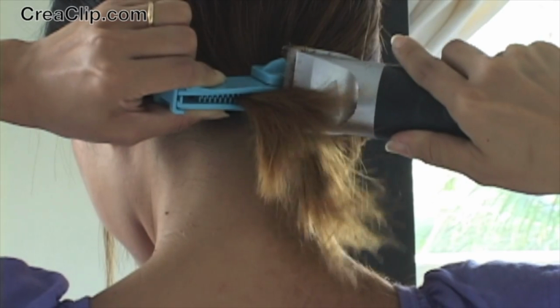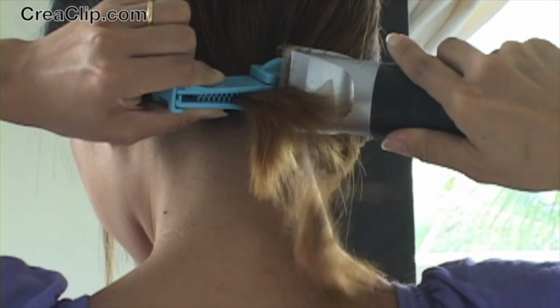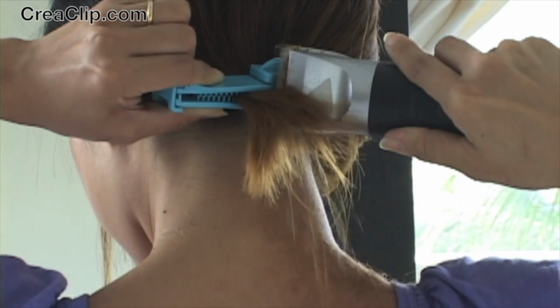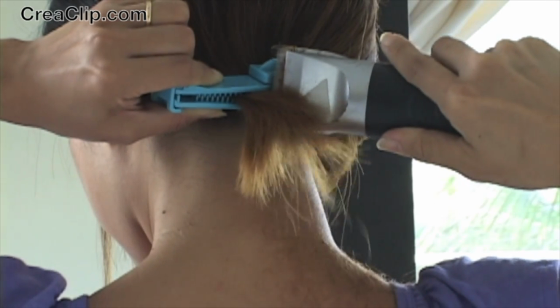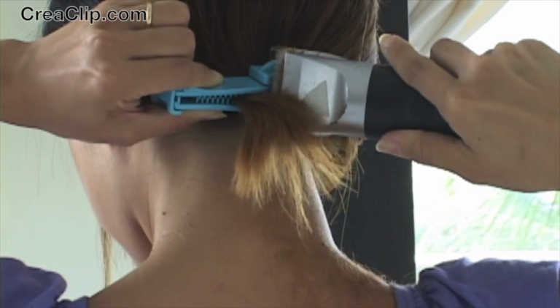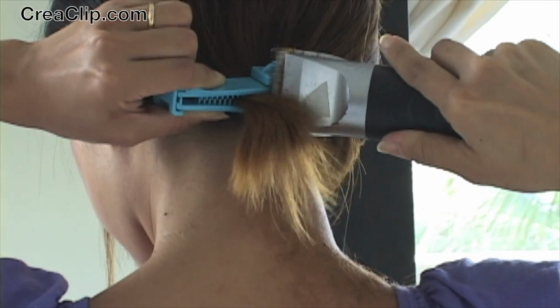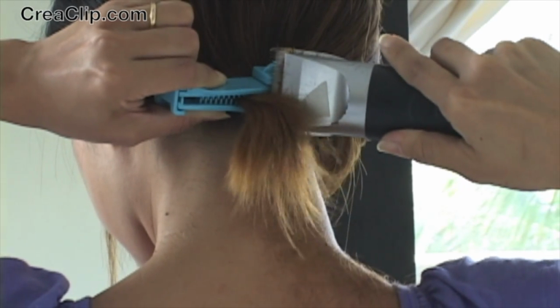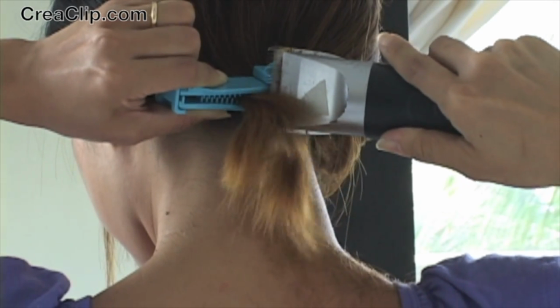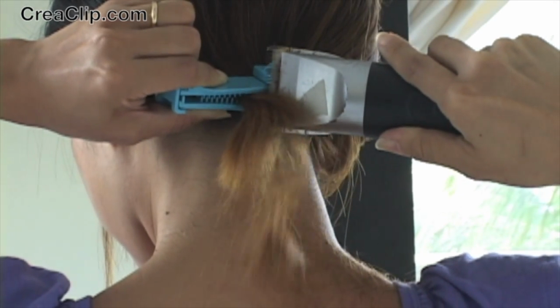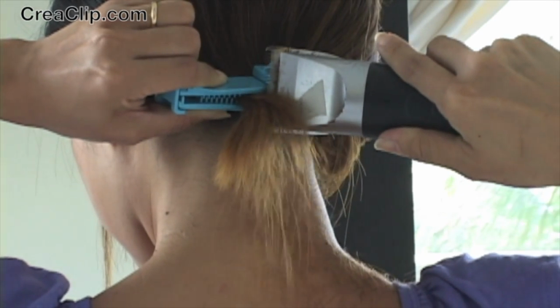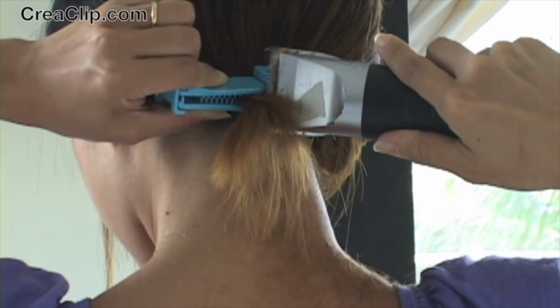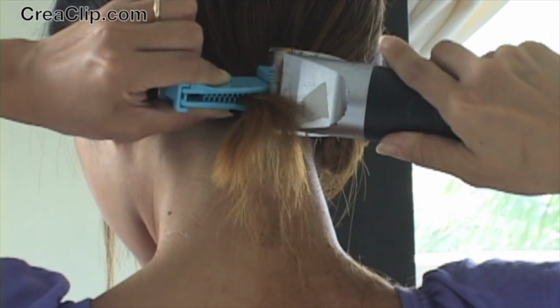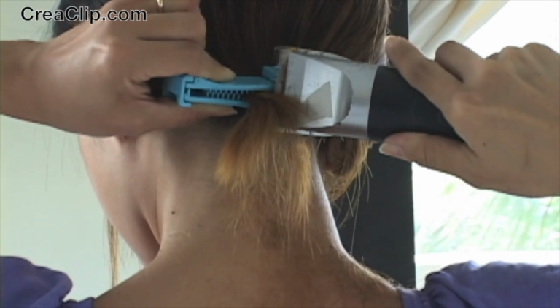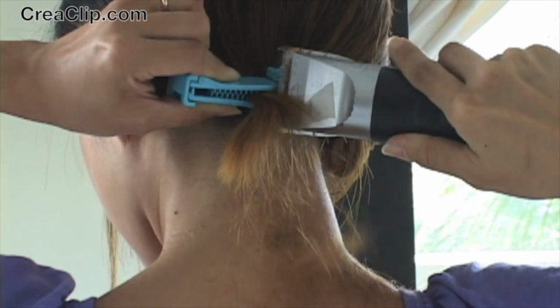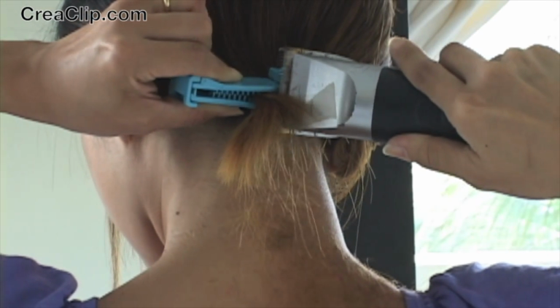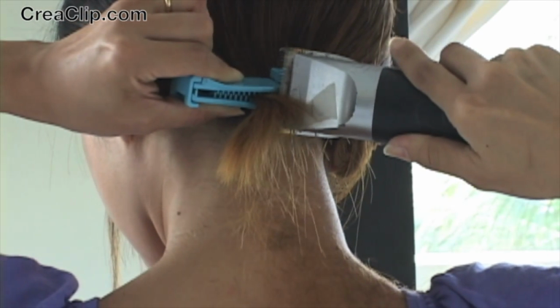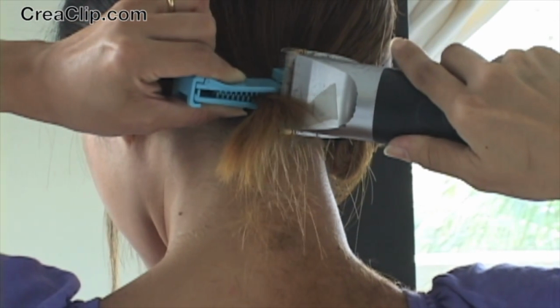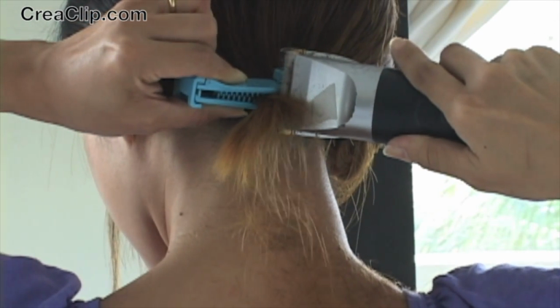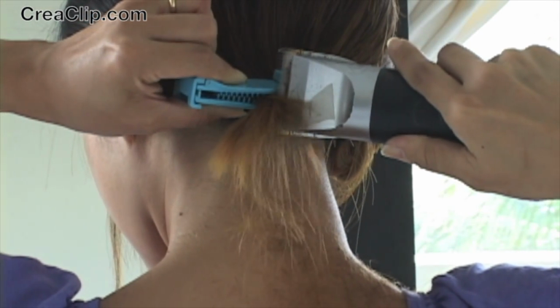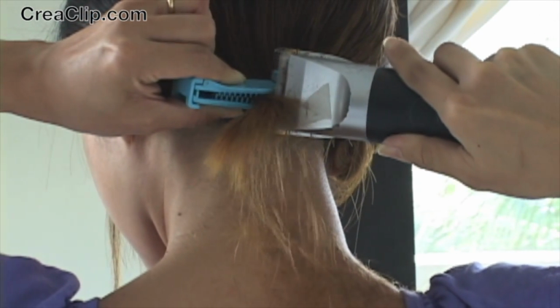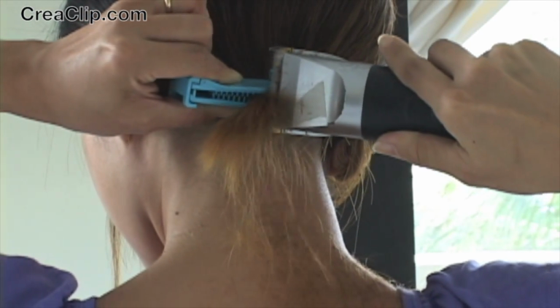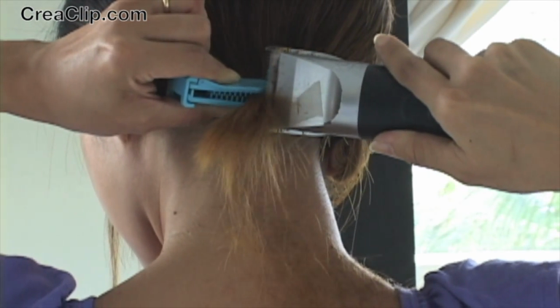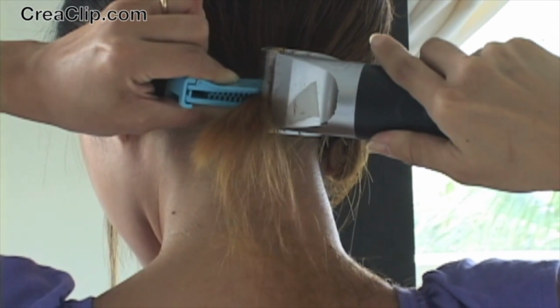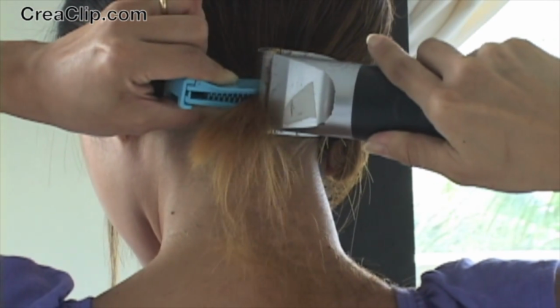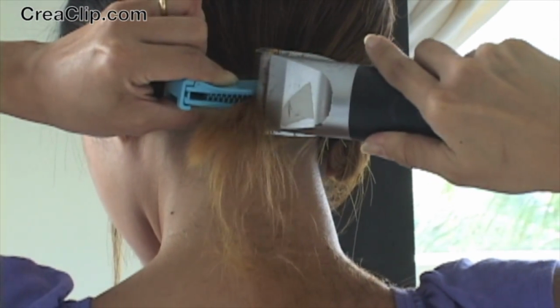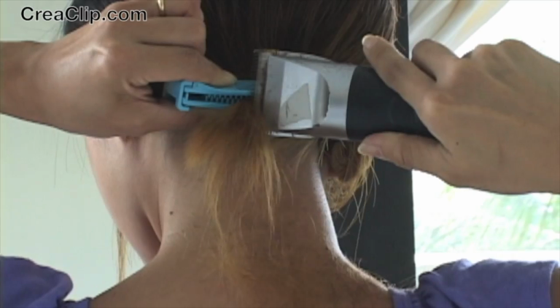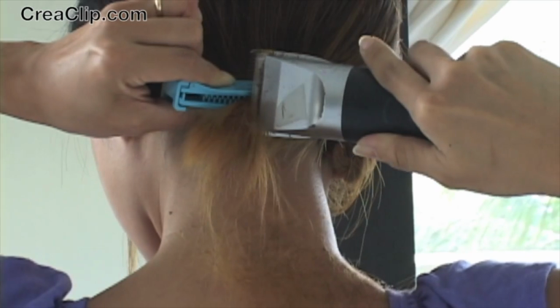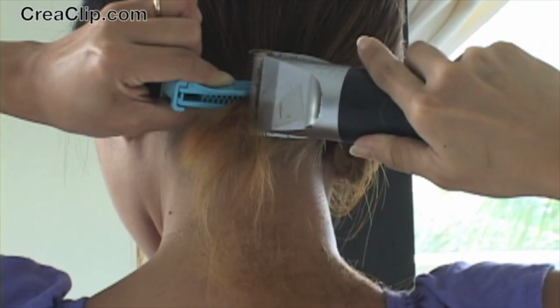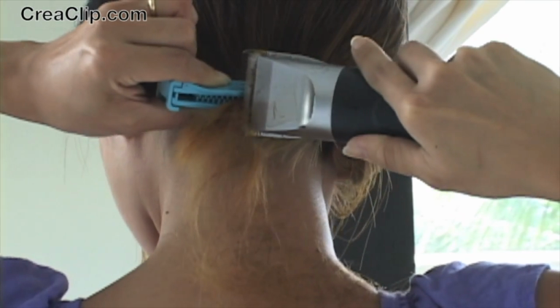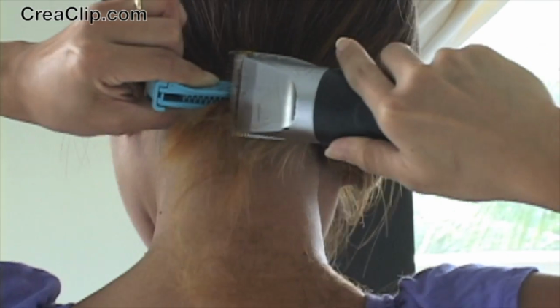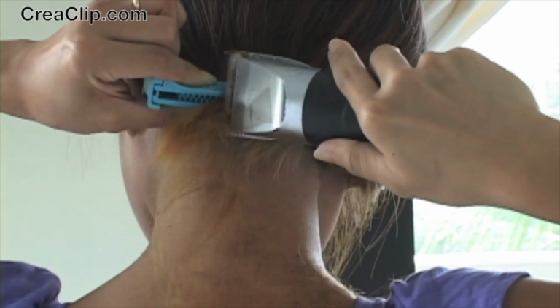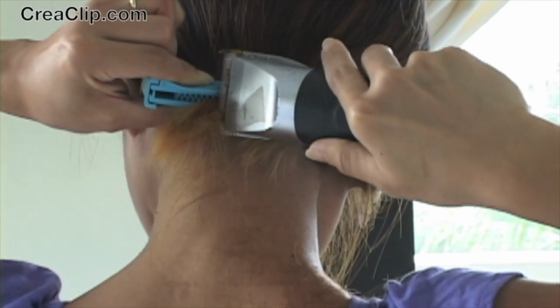Hold the clipper flushed against the CreaClip and then cut all the hair extended beneath the clip.